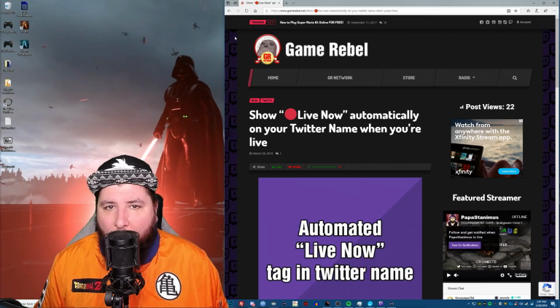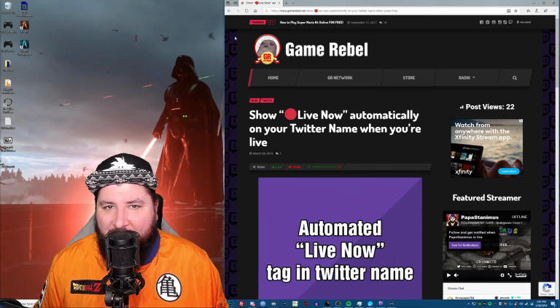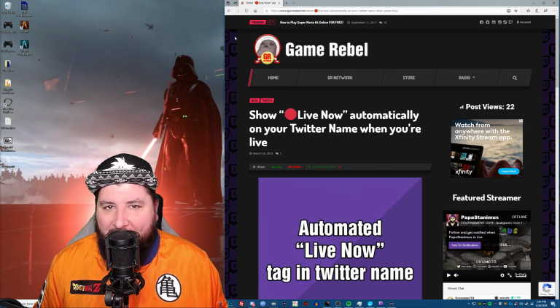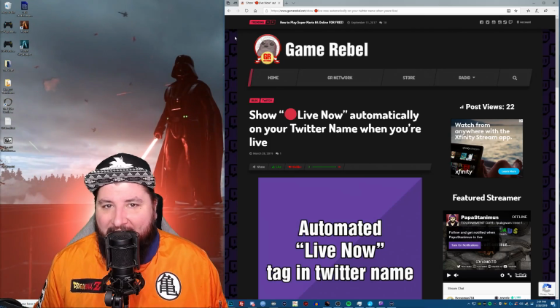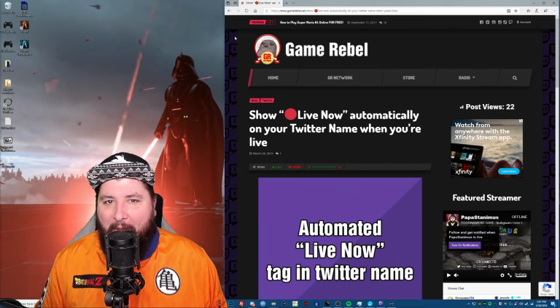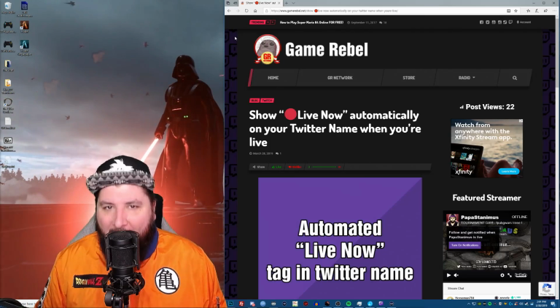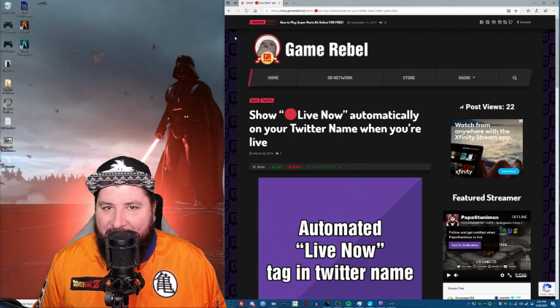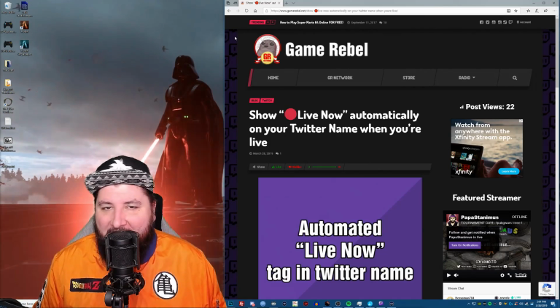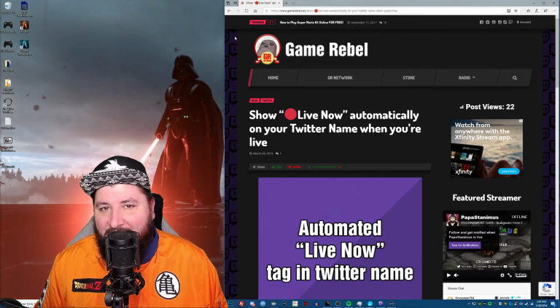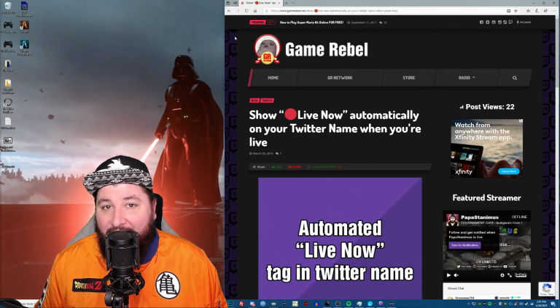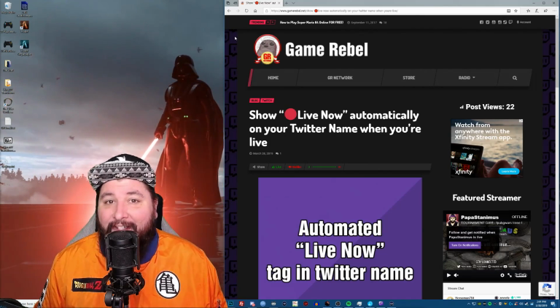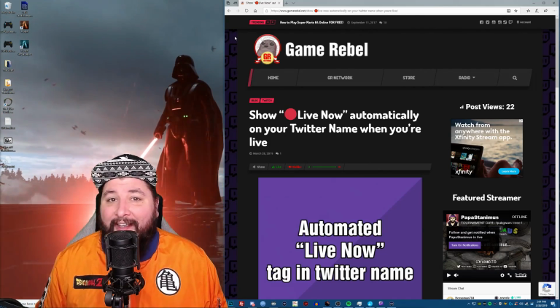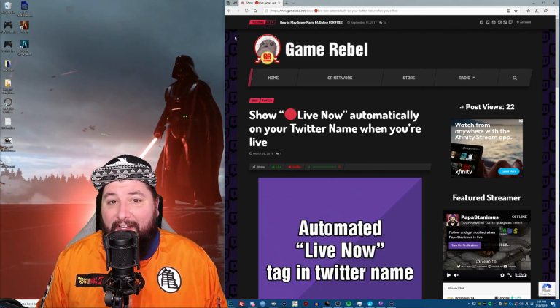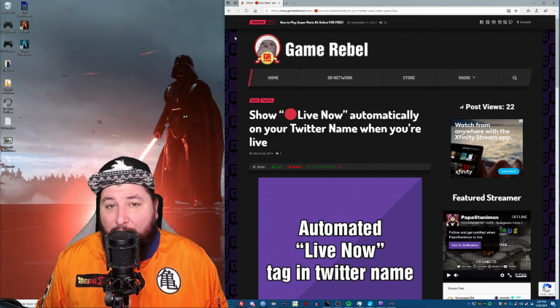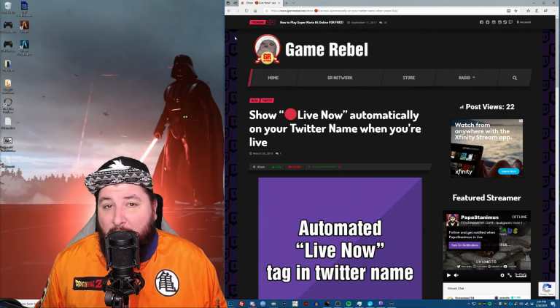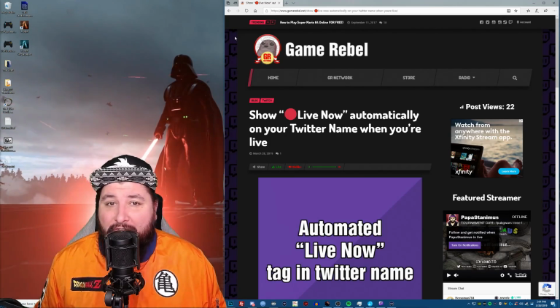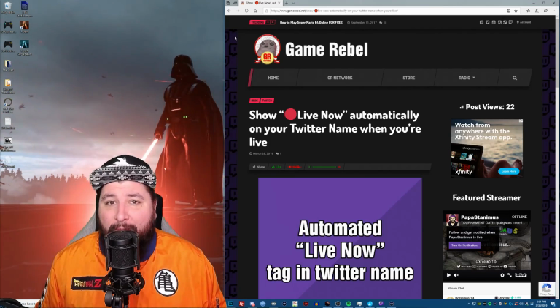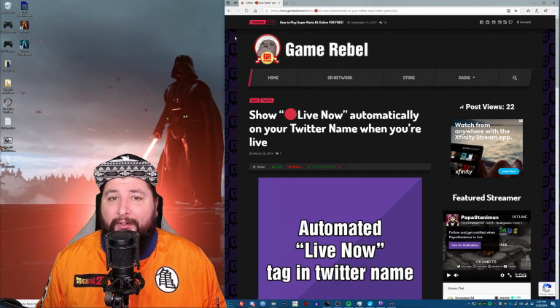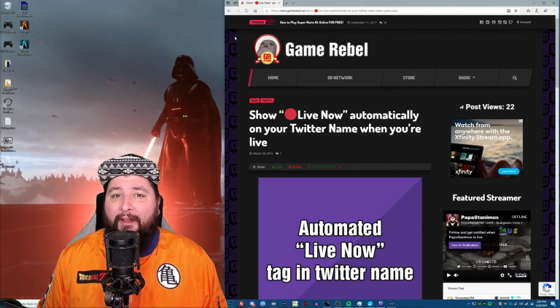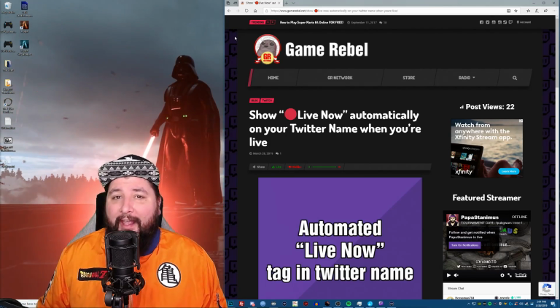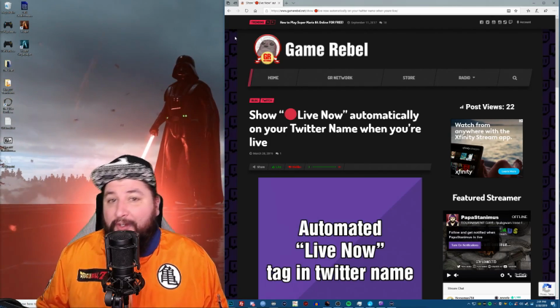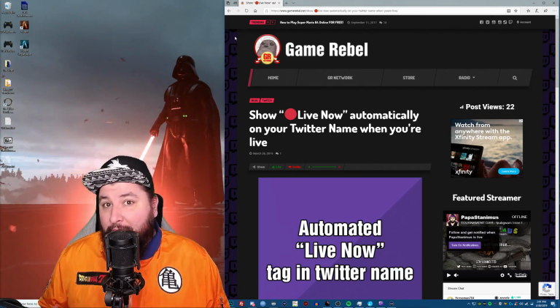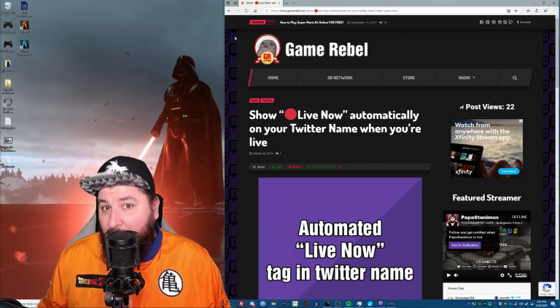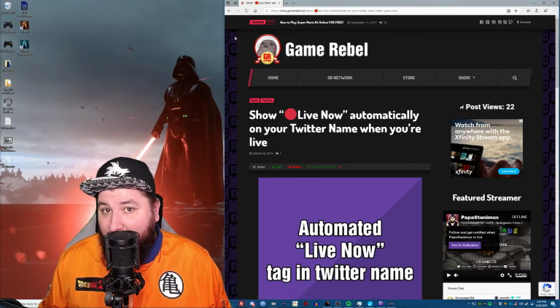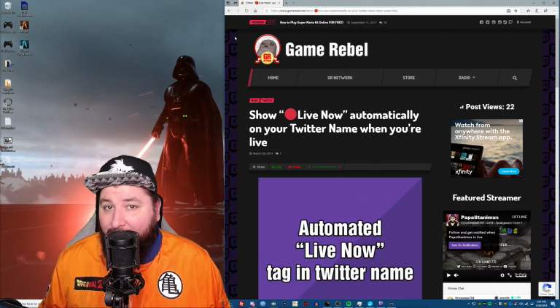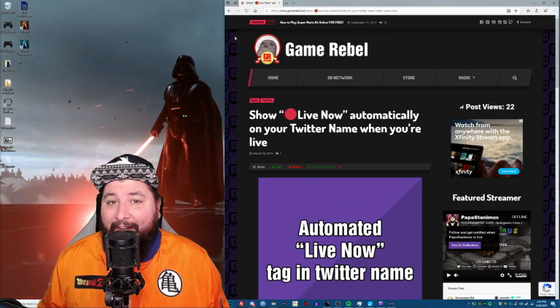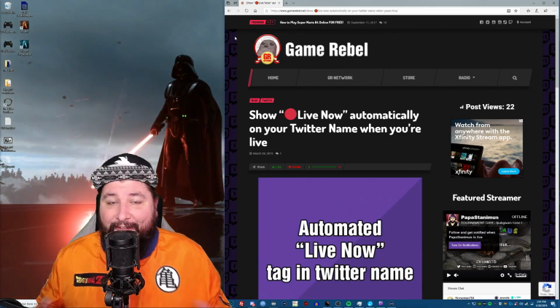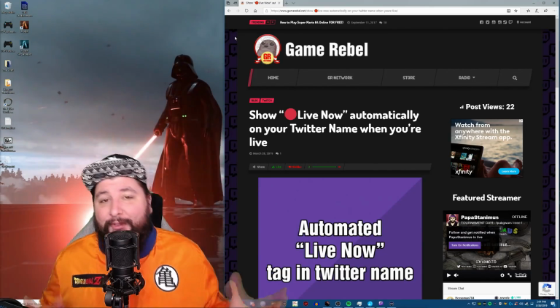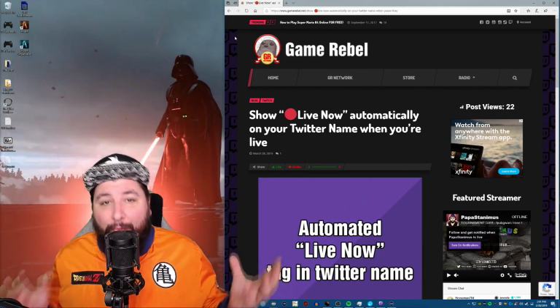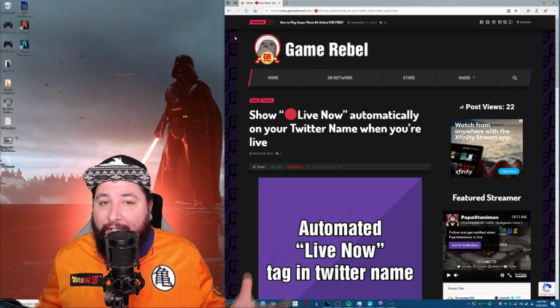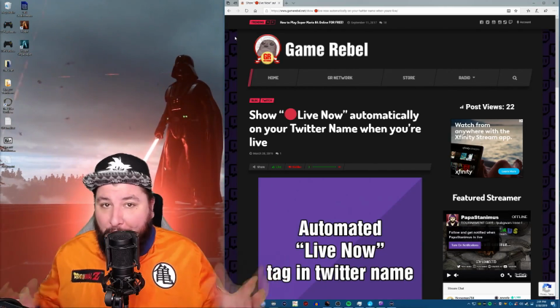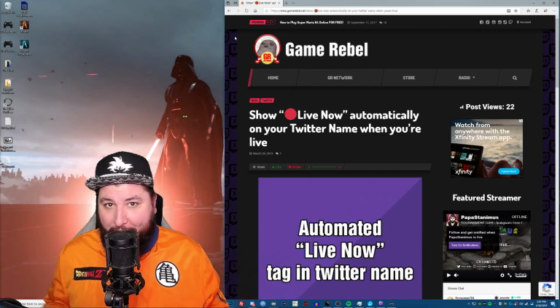What's up guys? Papa Stanimus here. And if you're a Twitch streamer and you use Twitter, I have something really cool for you.